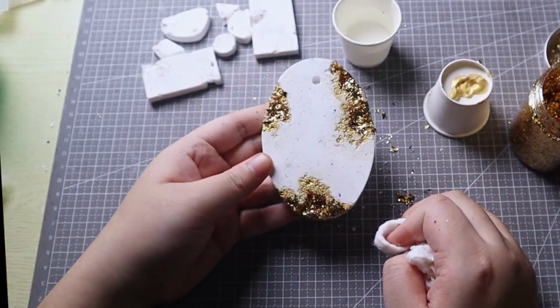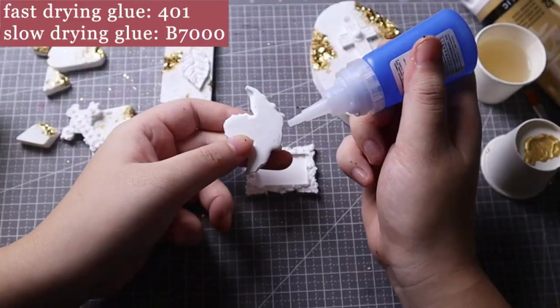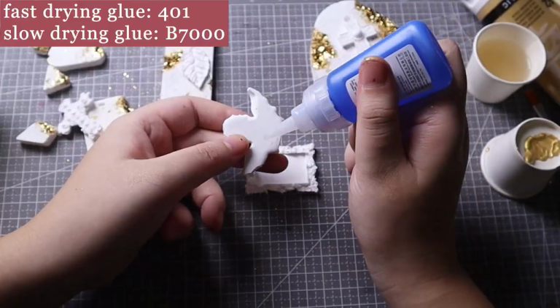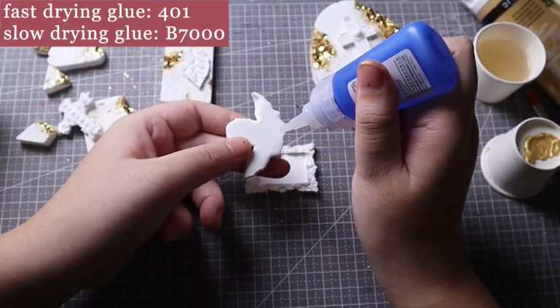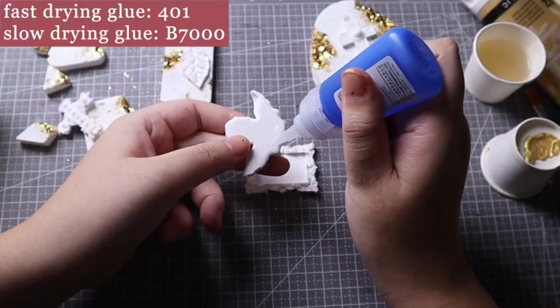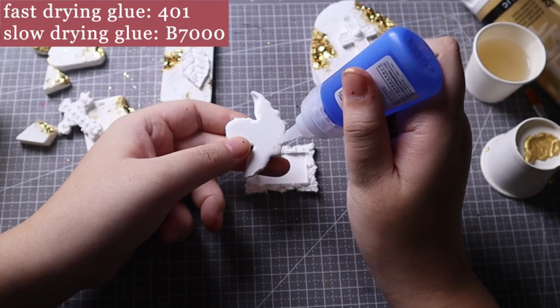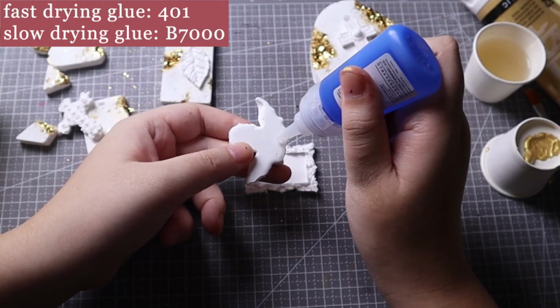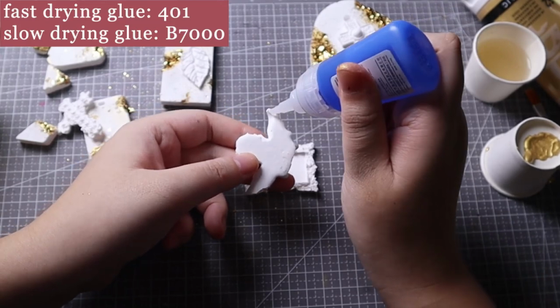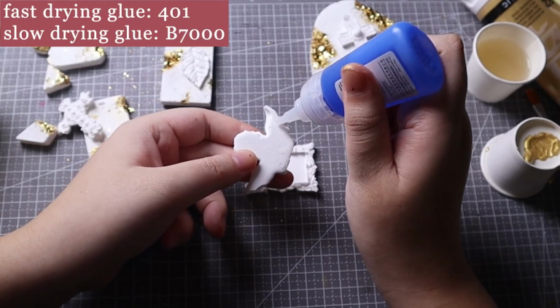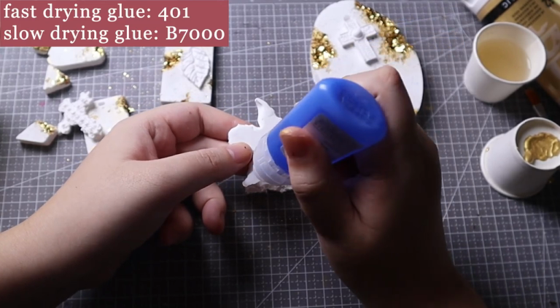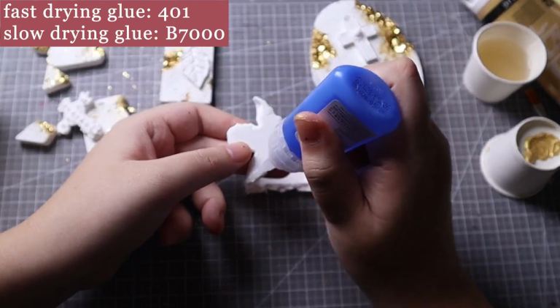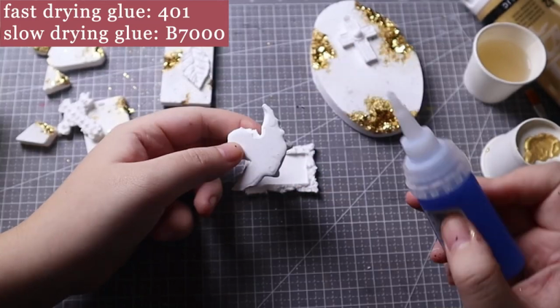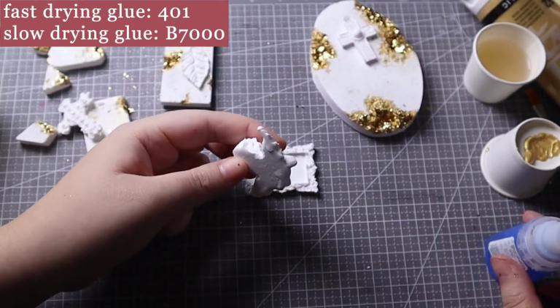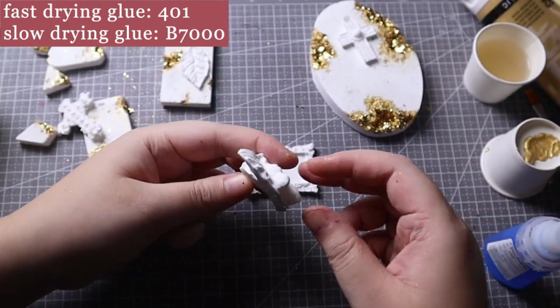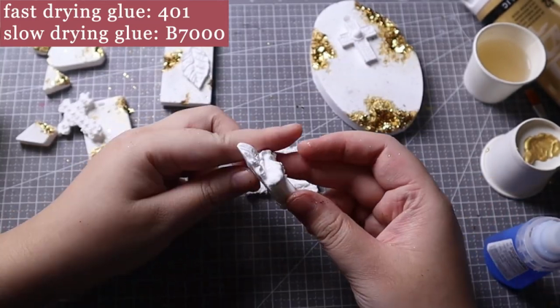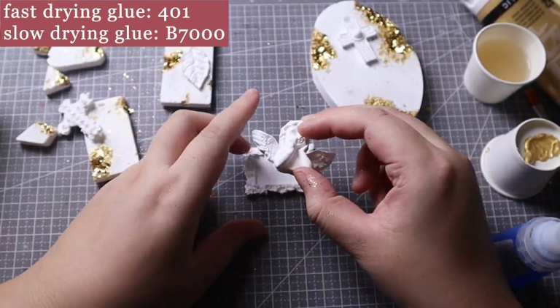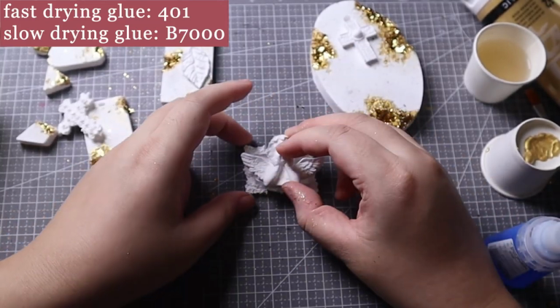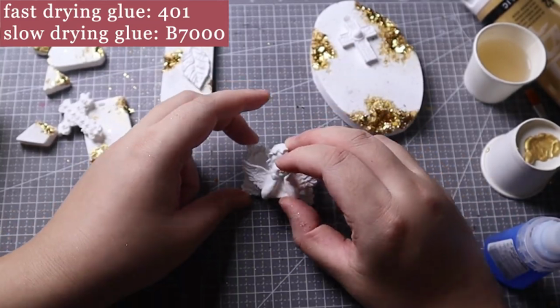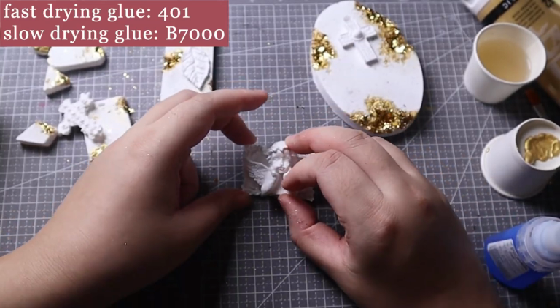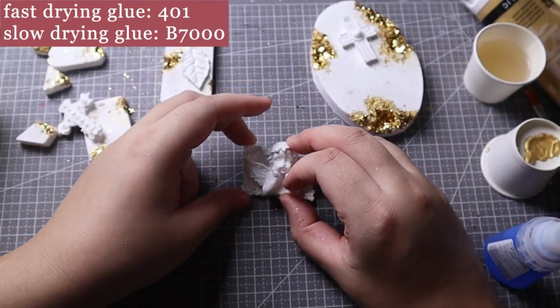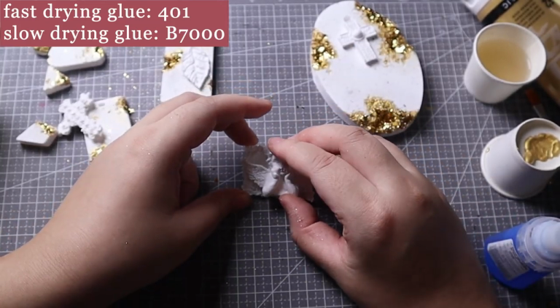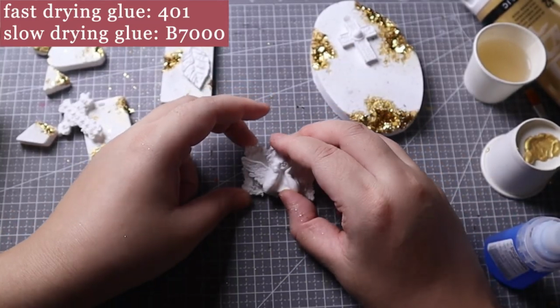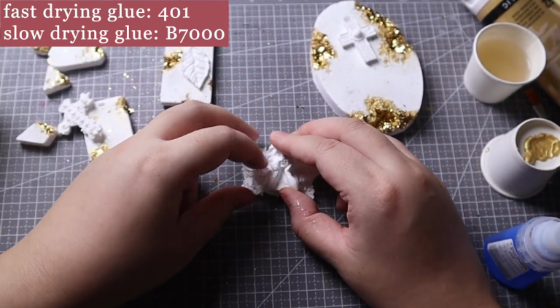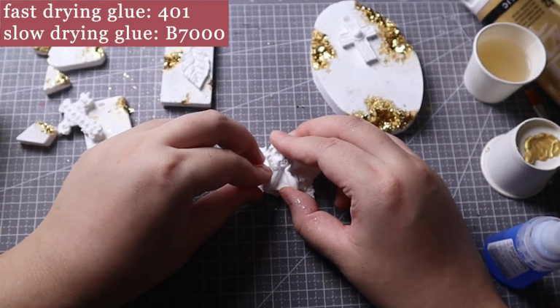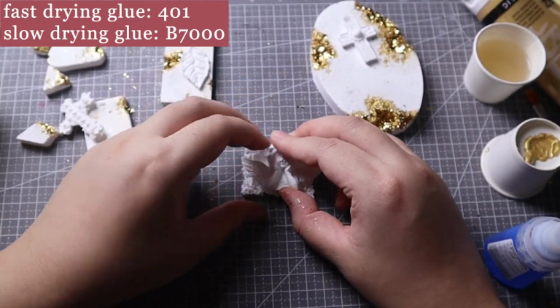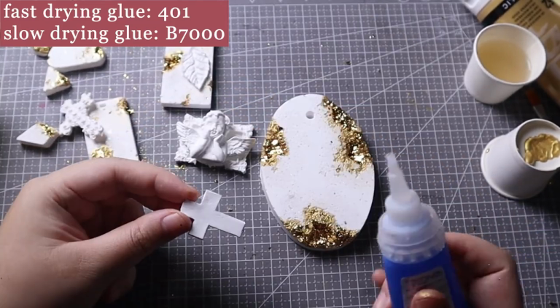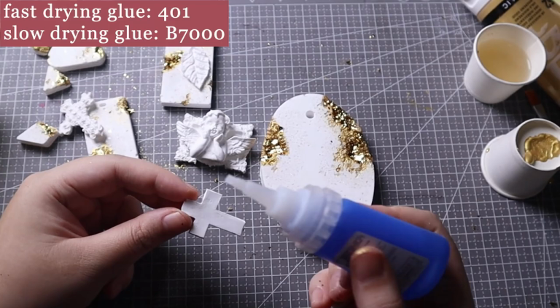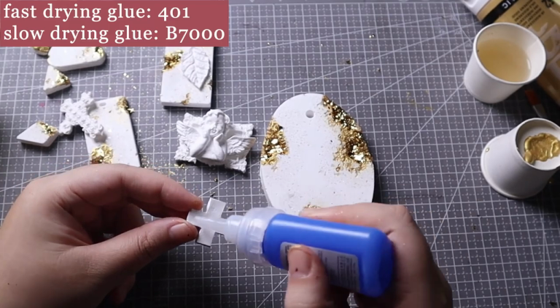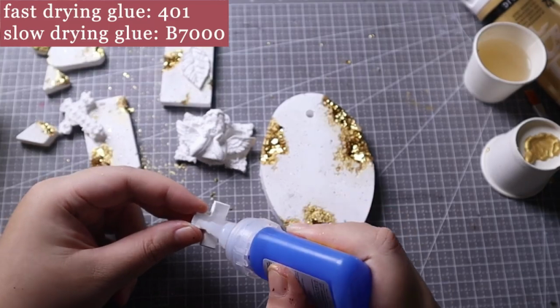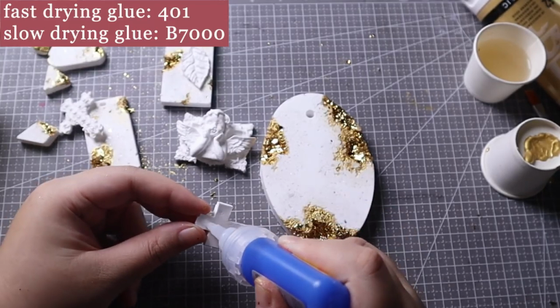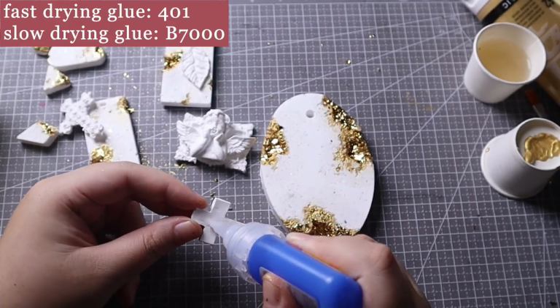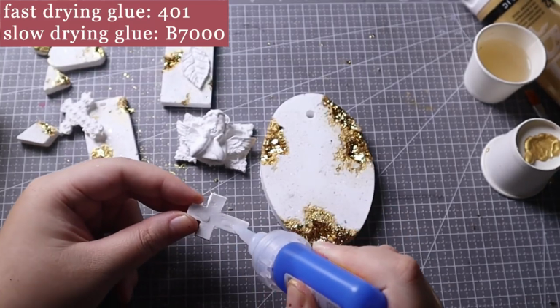Use glue to attach the 2D decorated stones. This is optional — you can also glue other decorations such as dry plants.